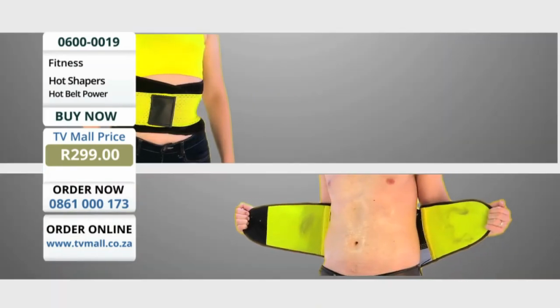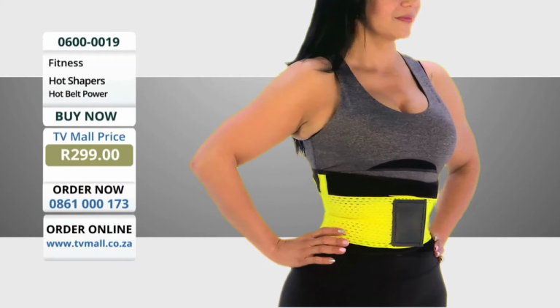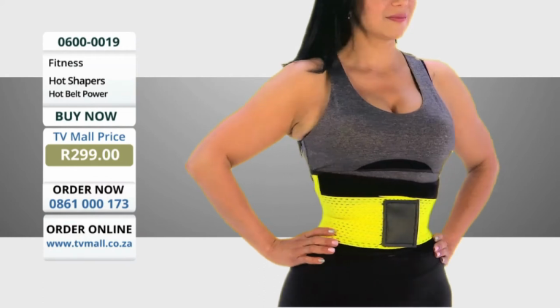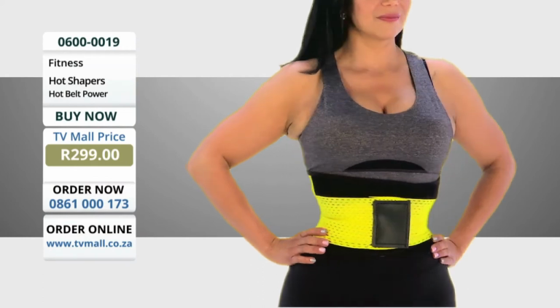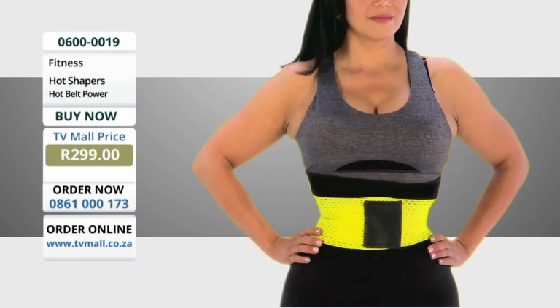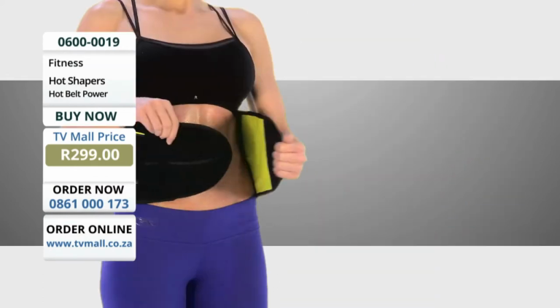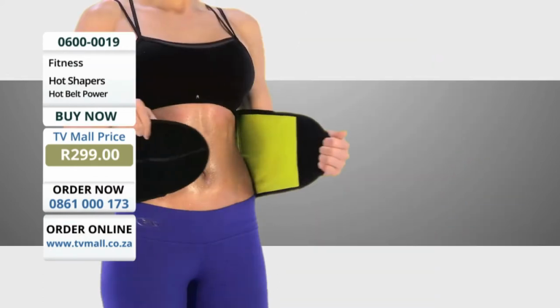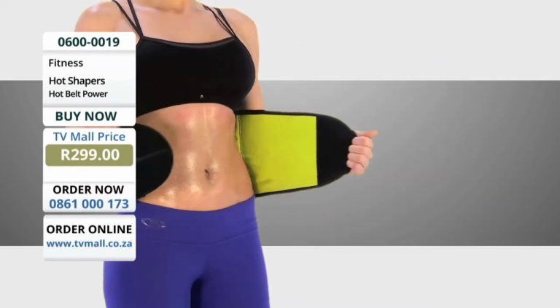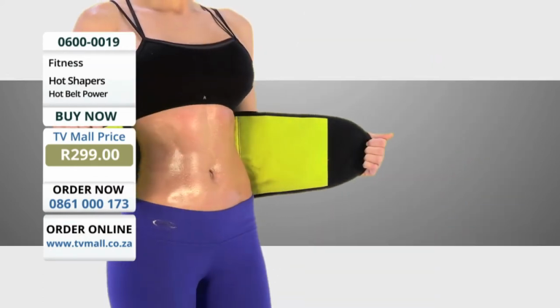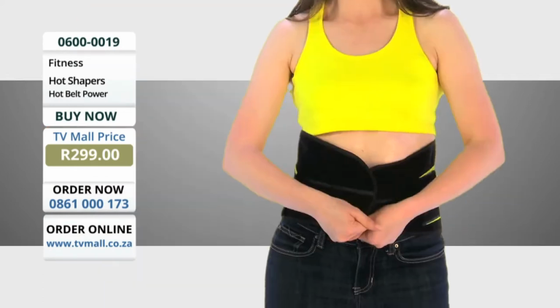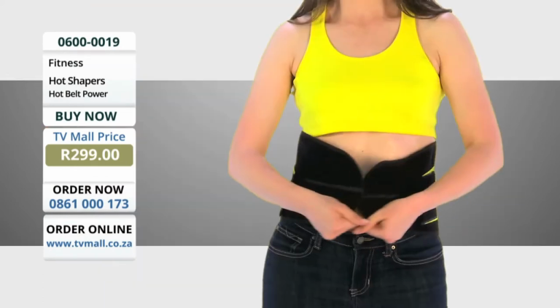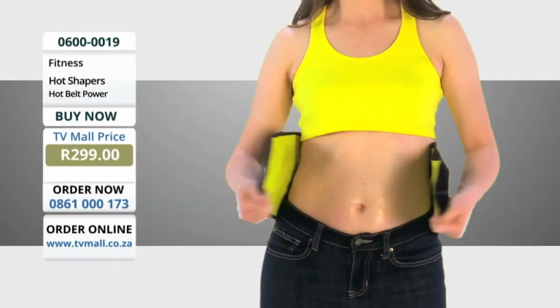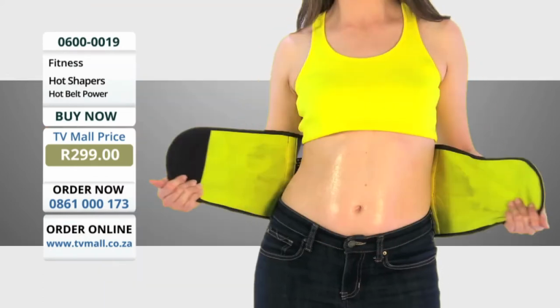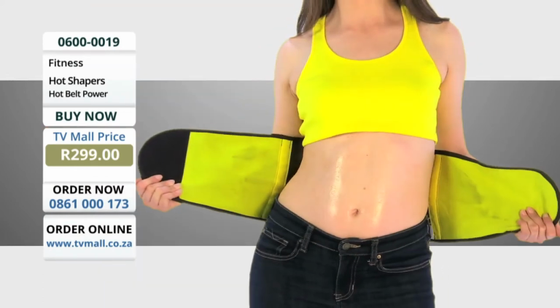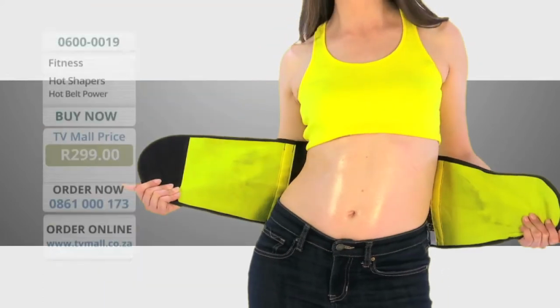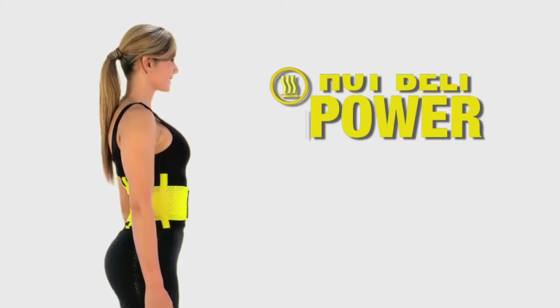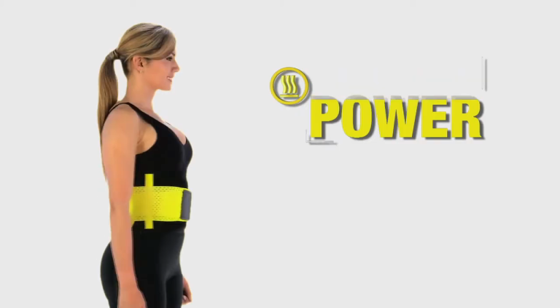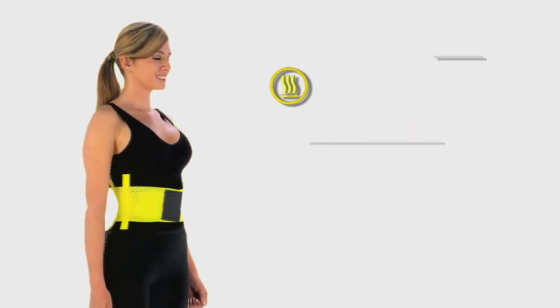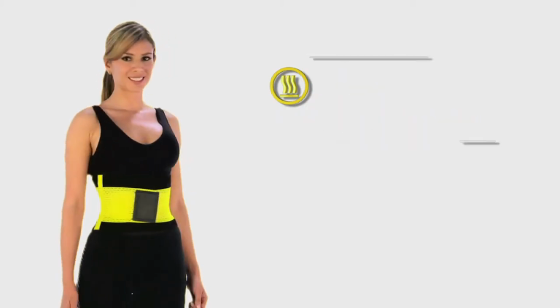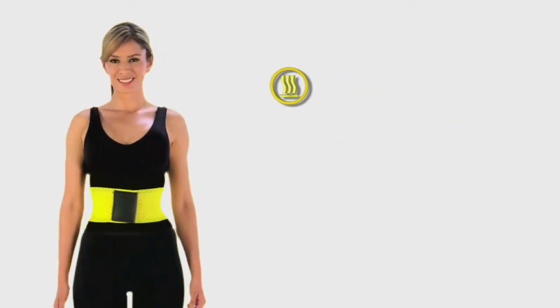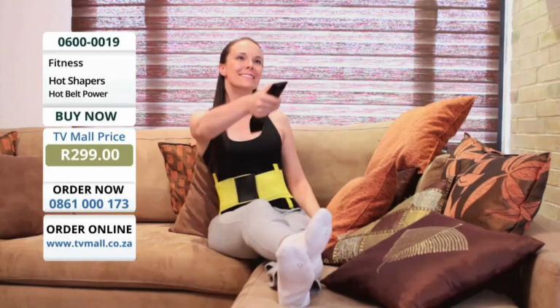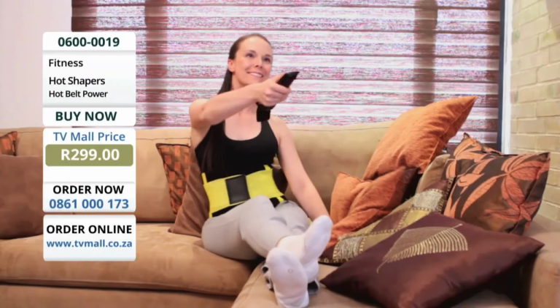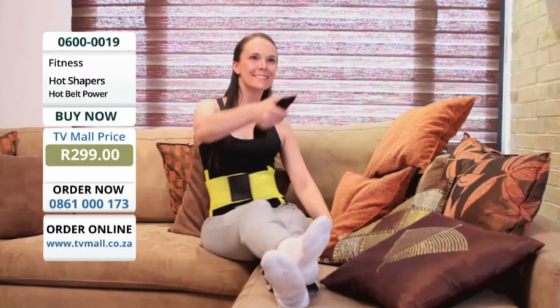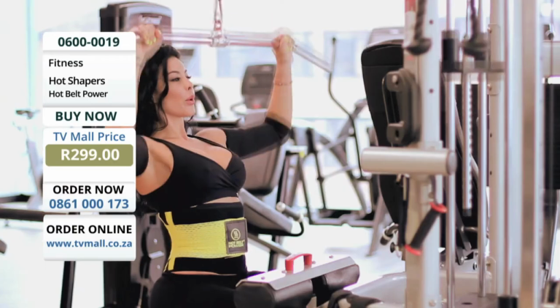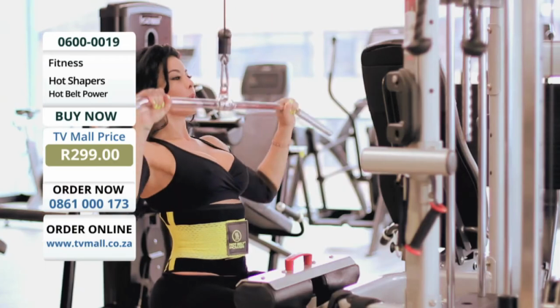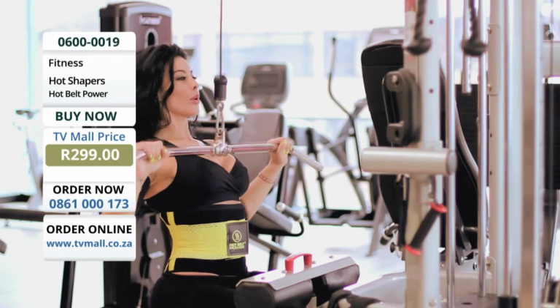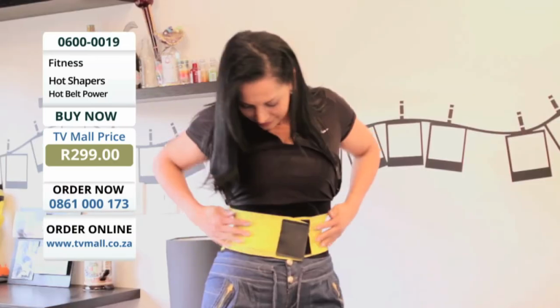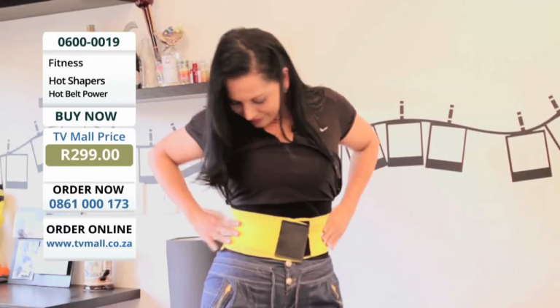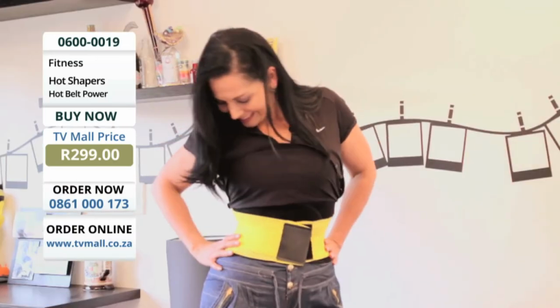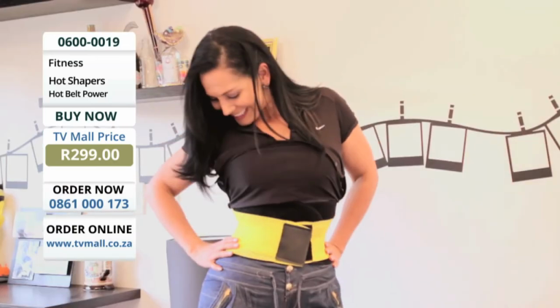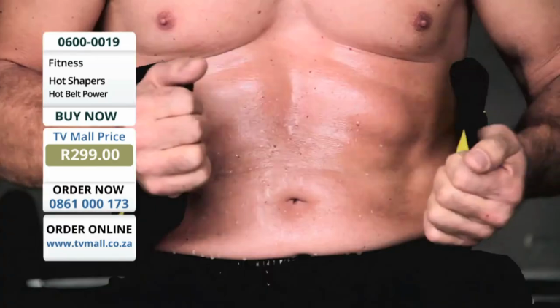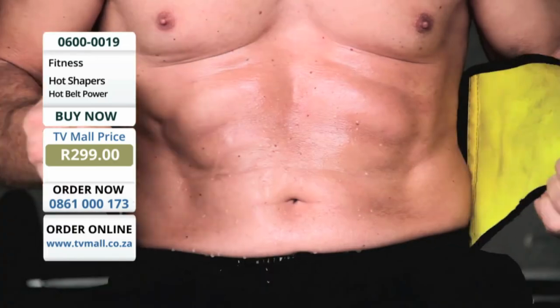Slimmer waistline, flatter belly, and a smaller size. Hot Belt Power — comfortable, fashionable, easy to use, and effective.